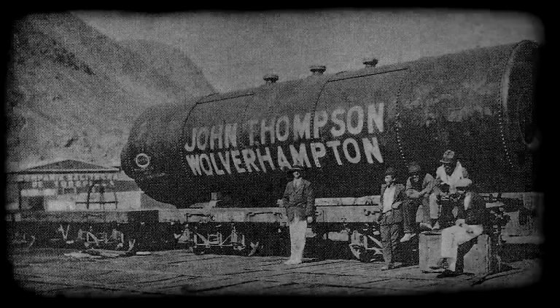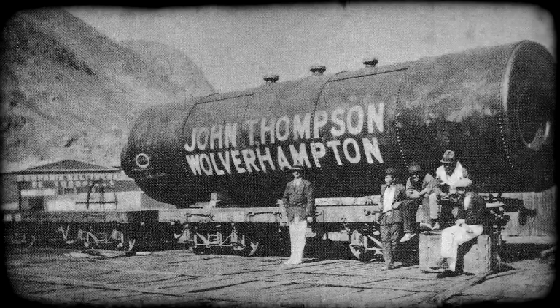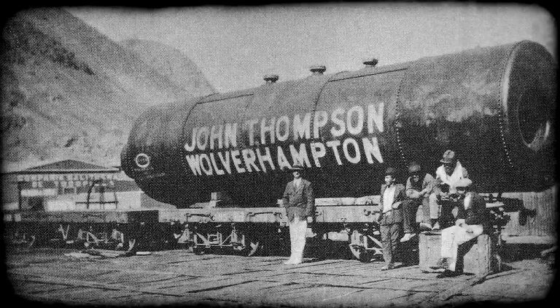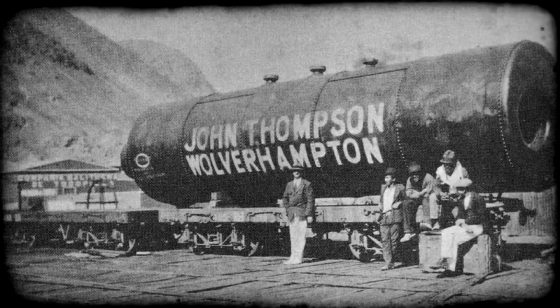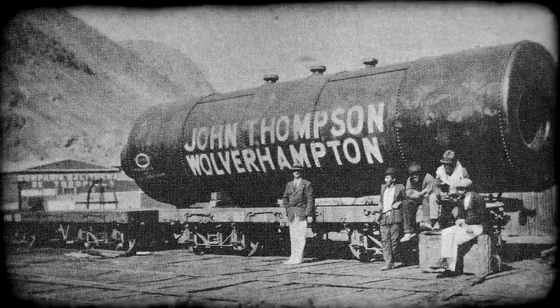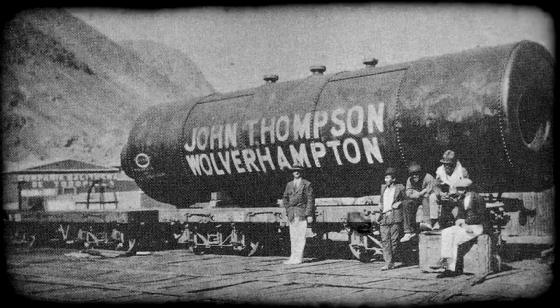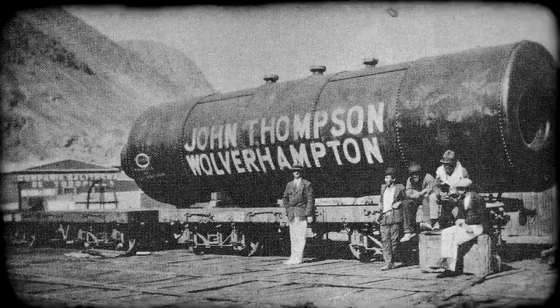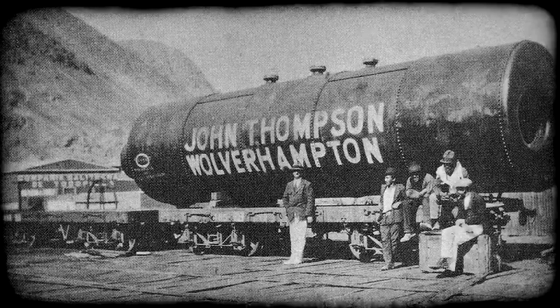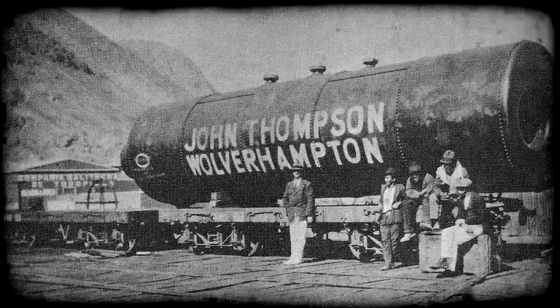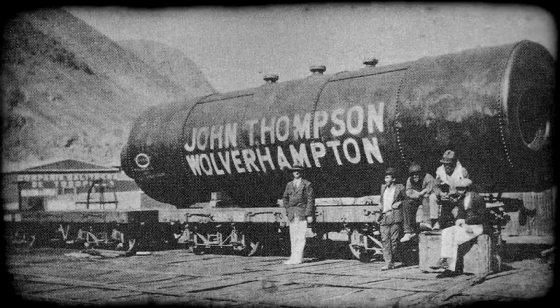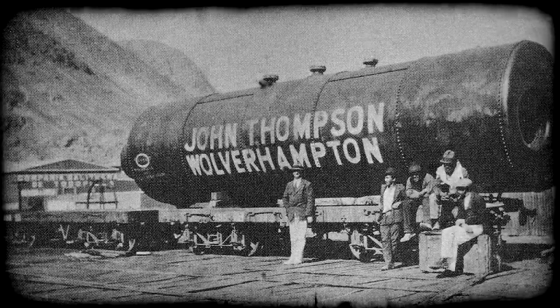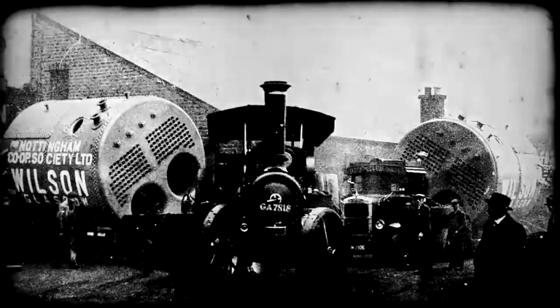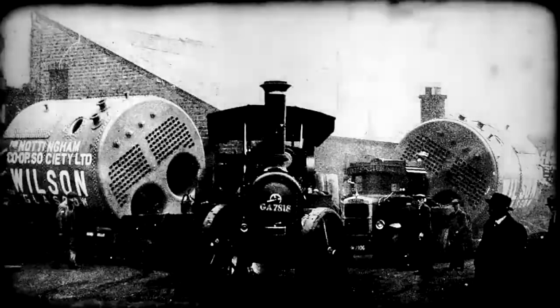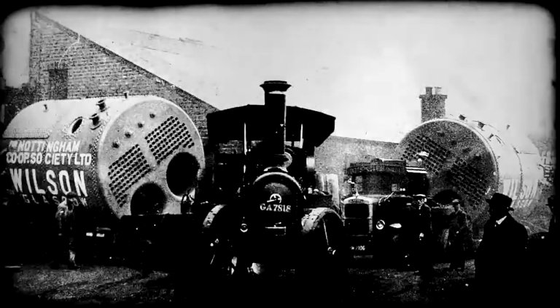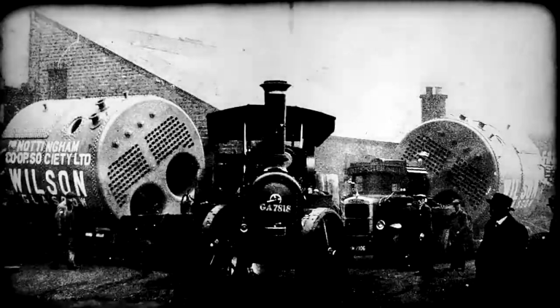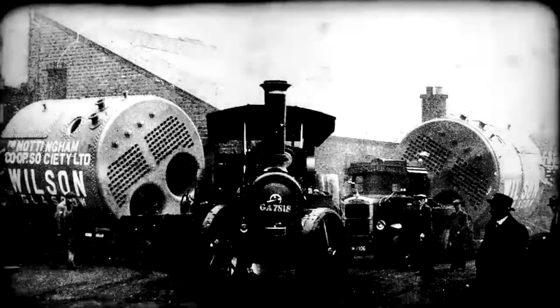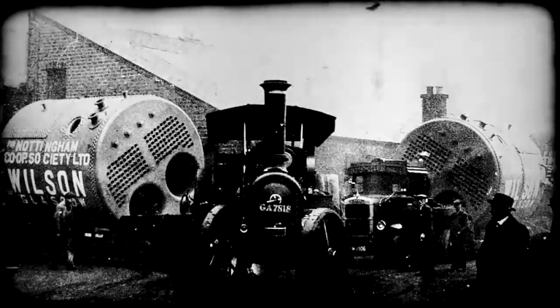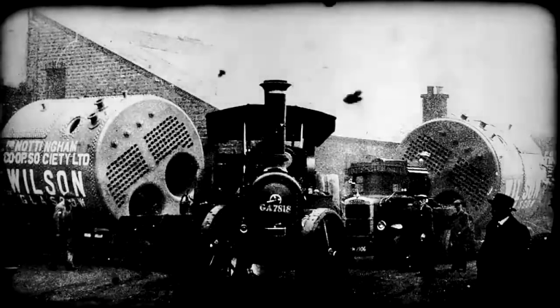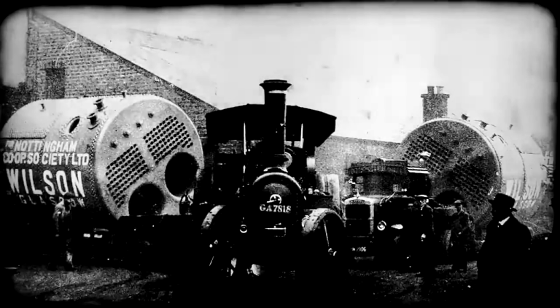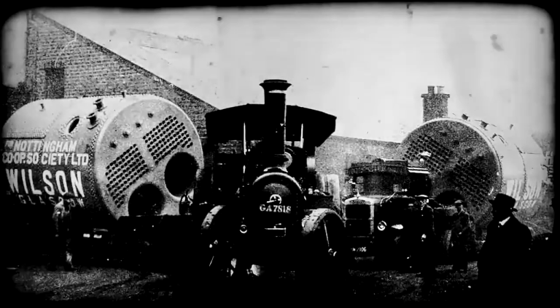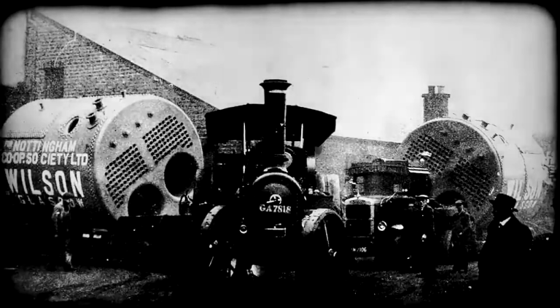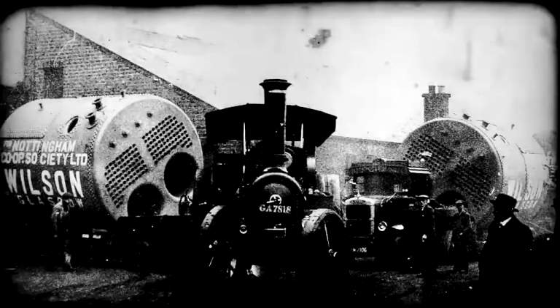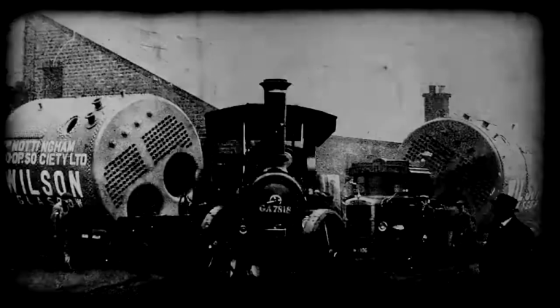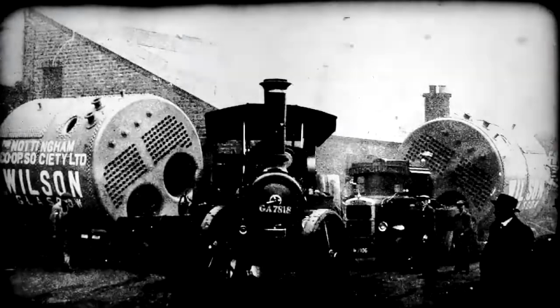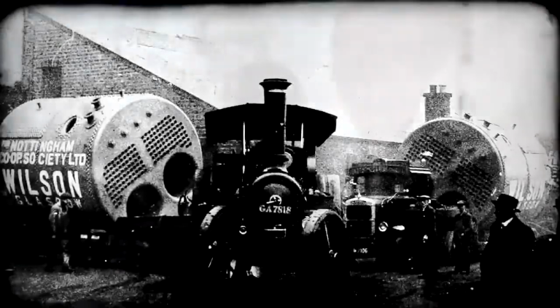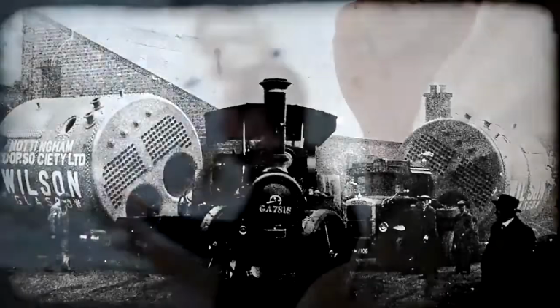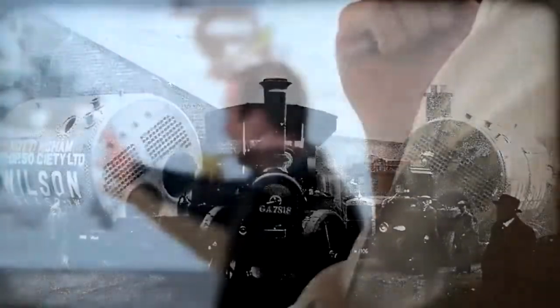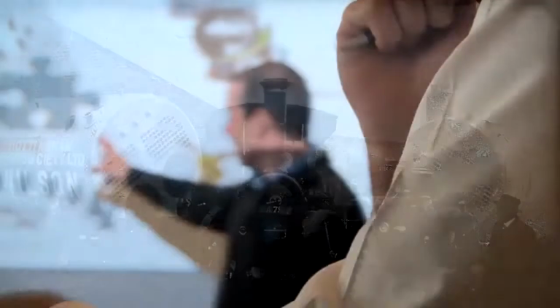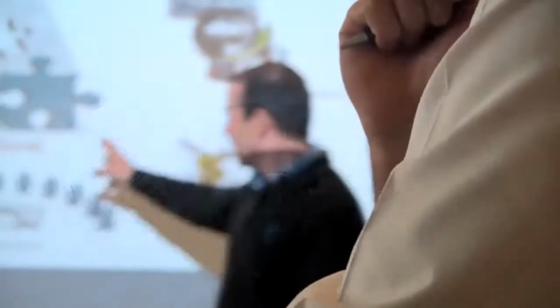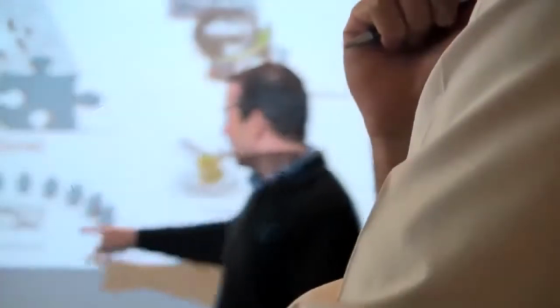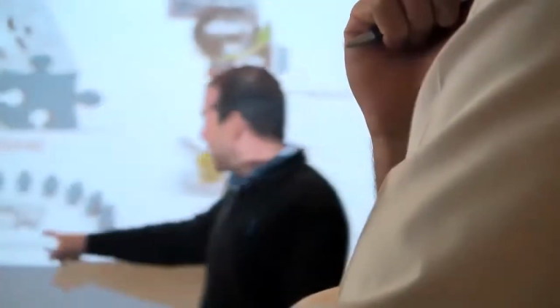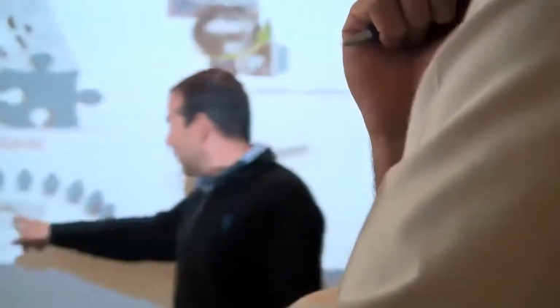It was in 1935 that John Thompson first came to the shores of South Africa, and it was from these humble beginnings that the company grew.